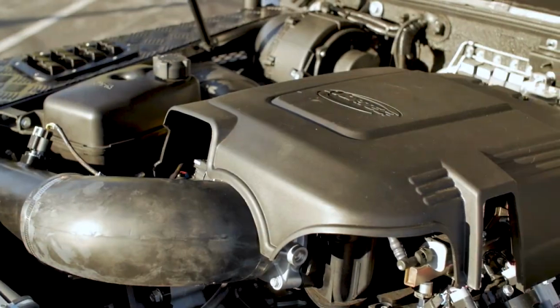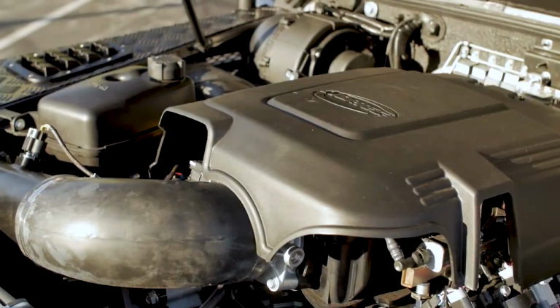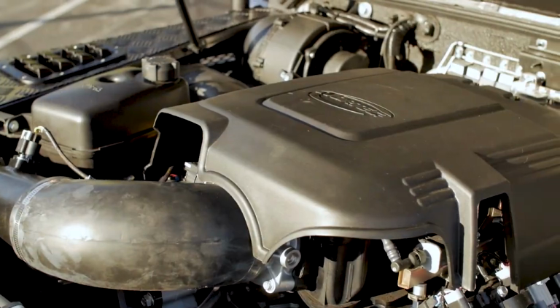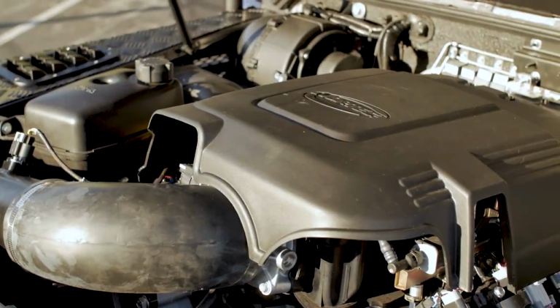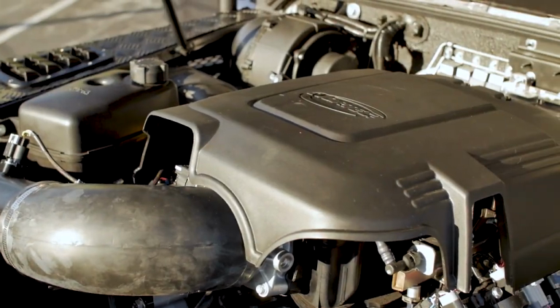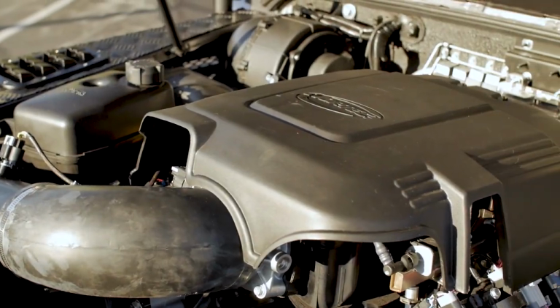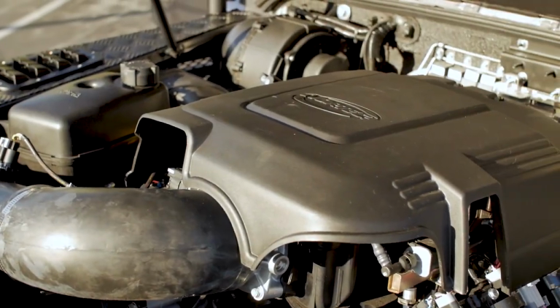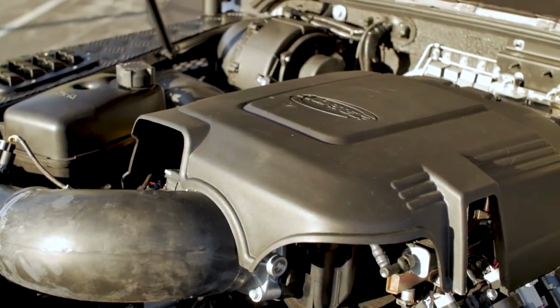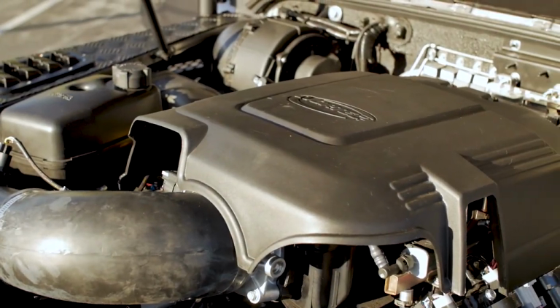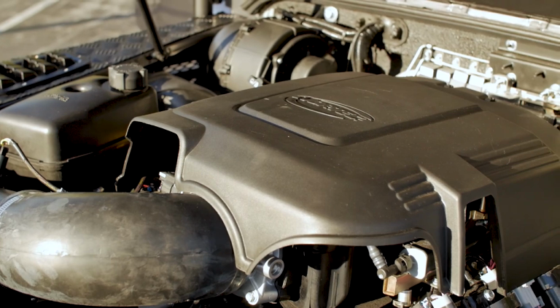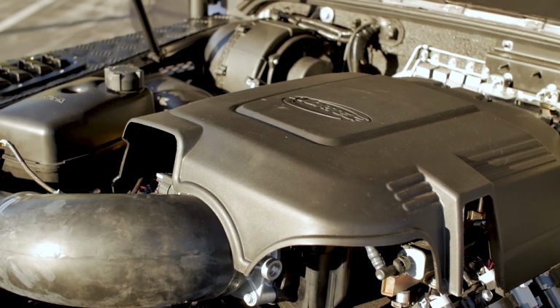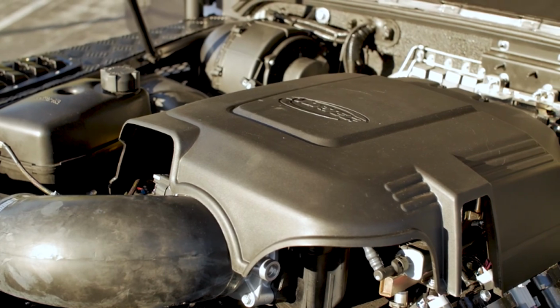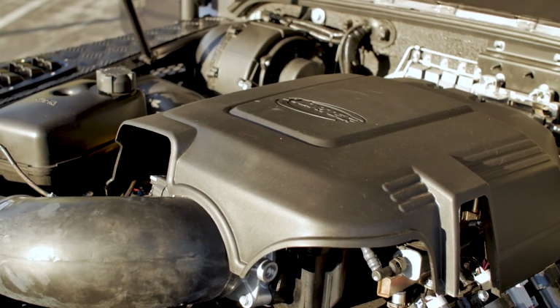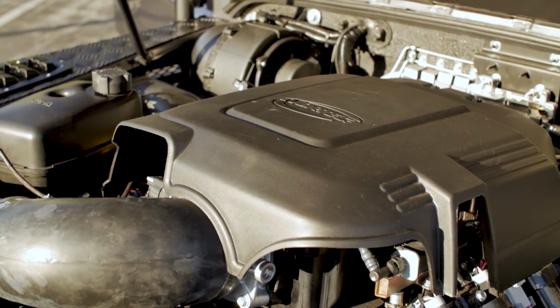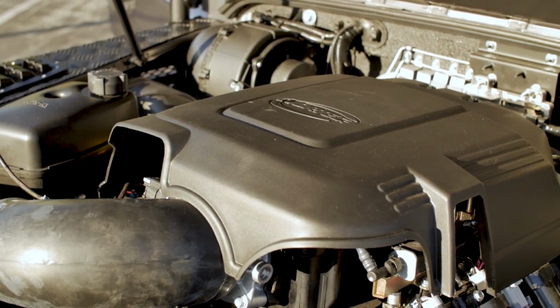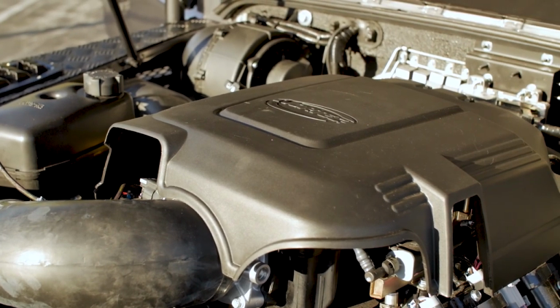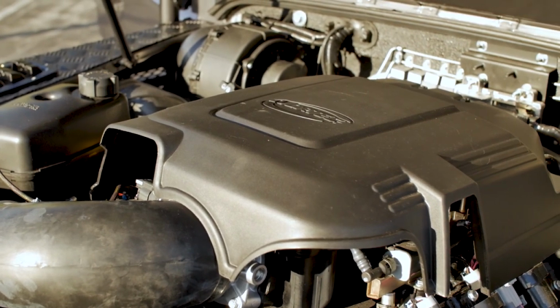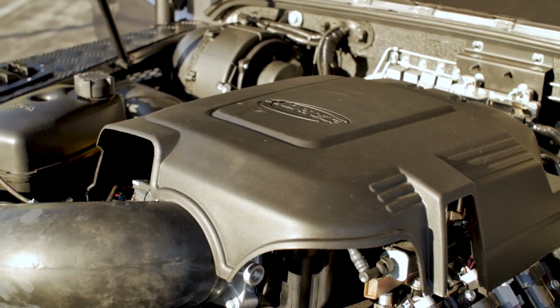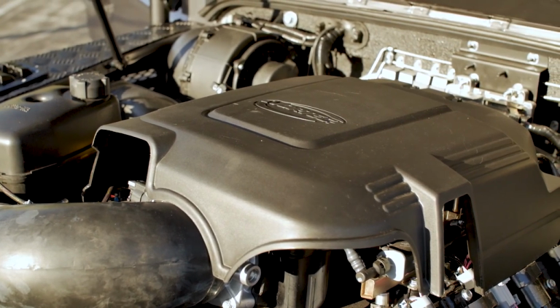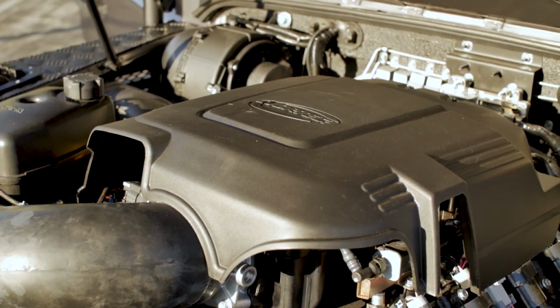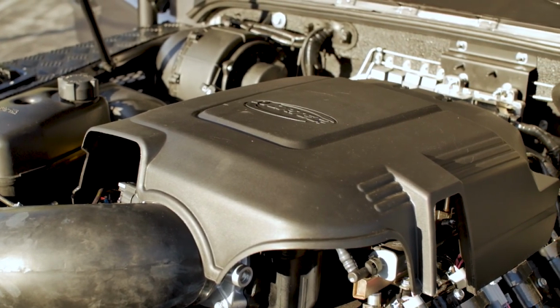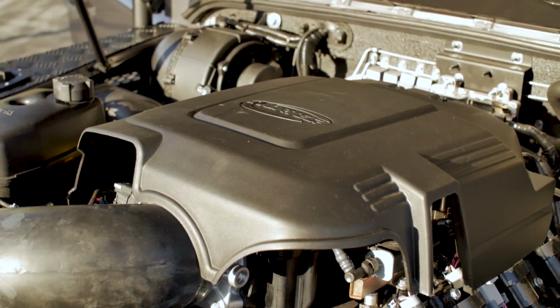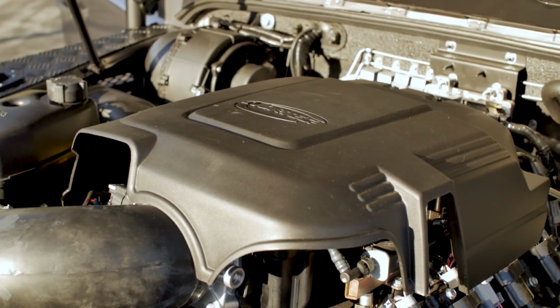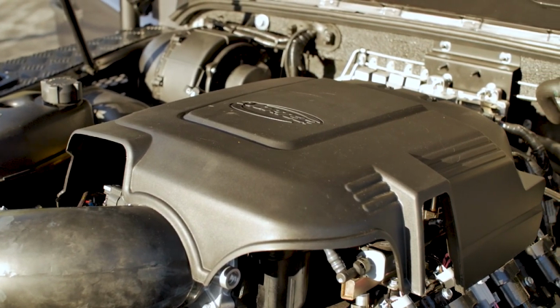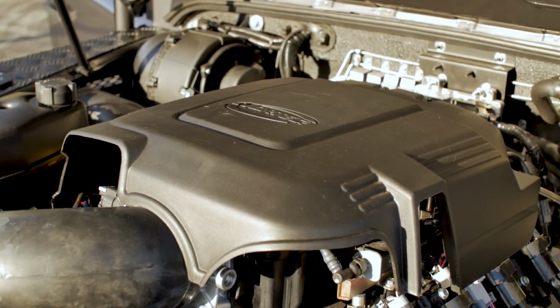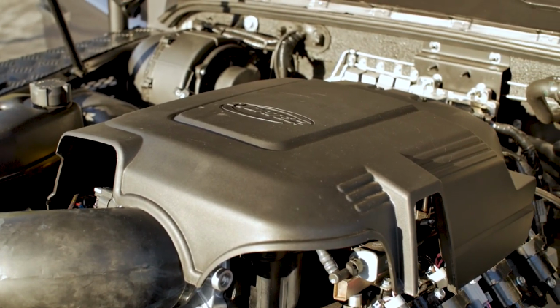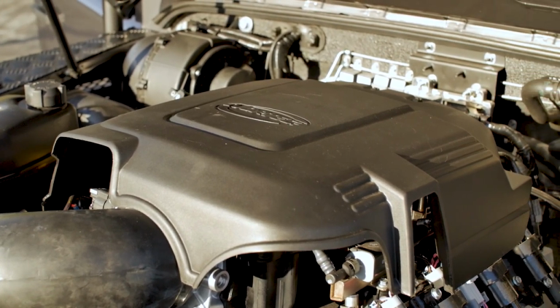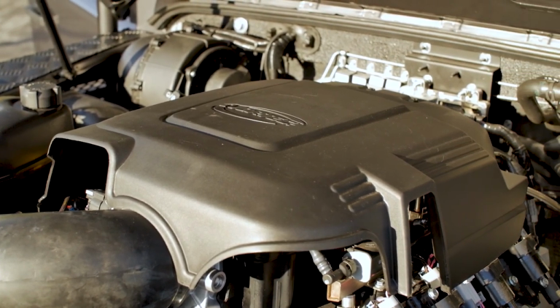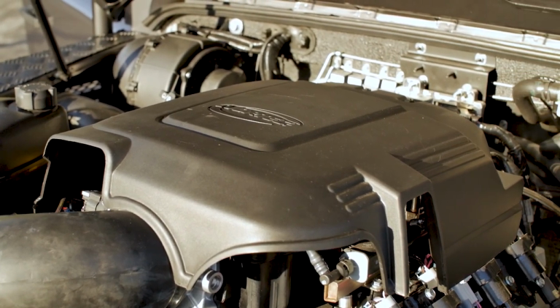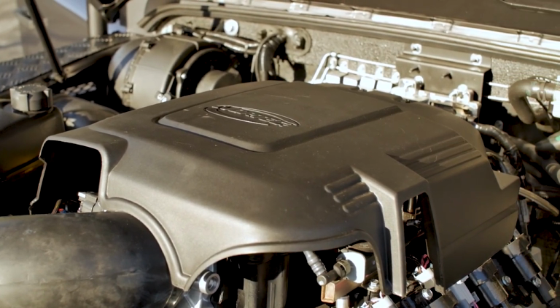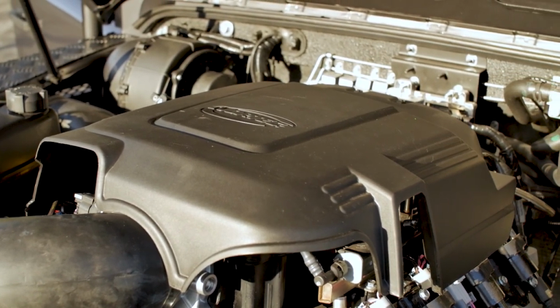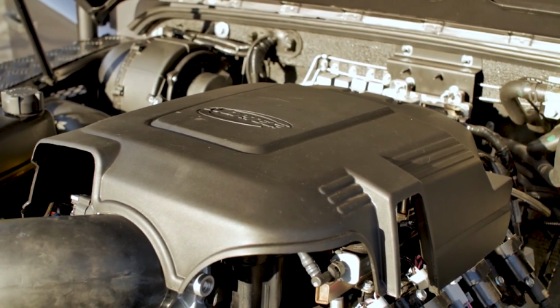Moe is powered with a 6.2L 96 motor mated to a six-speed automatic transmission.